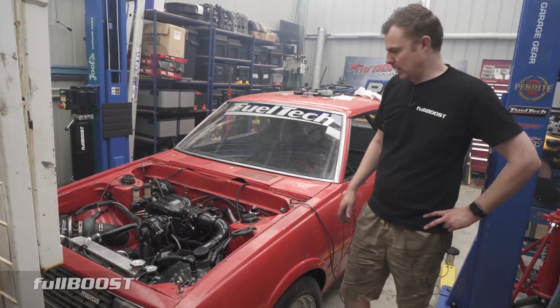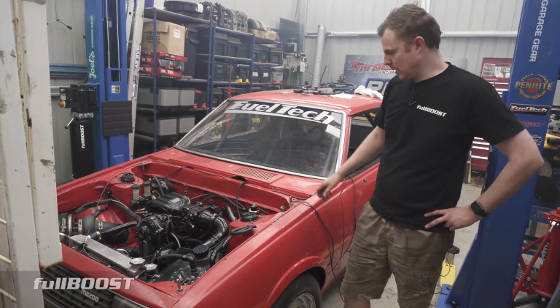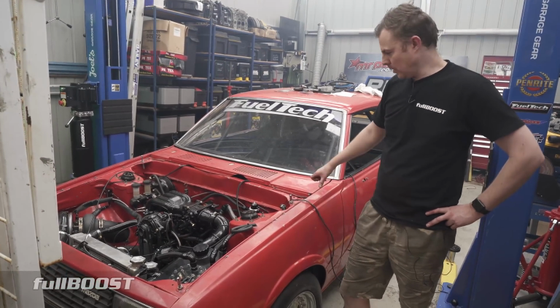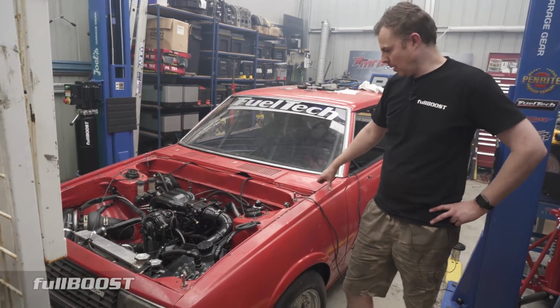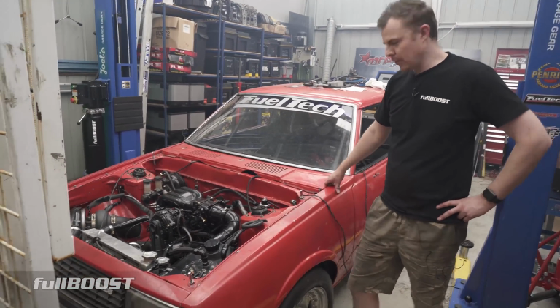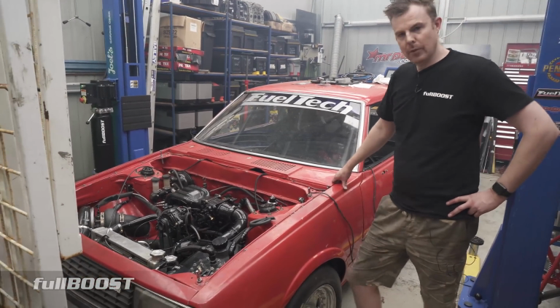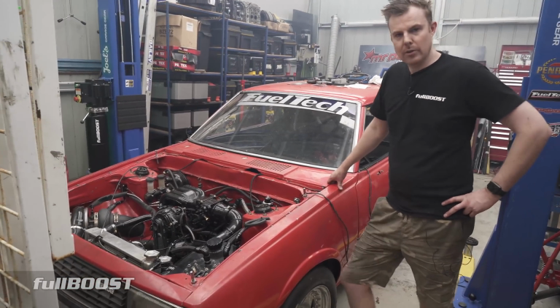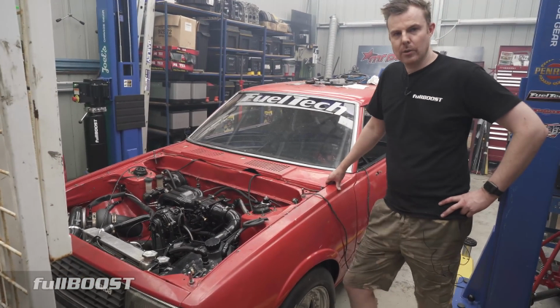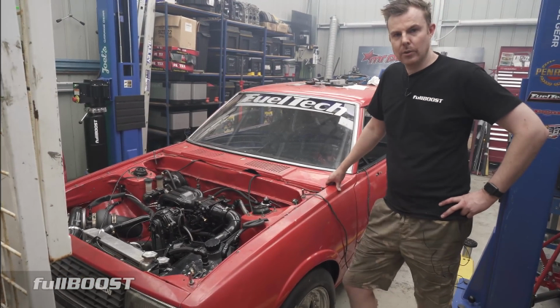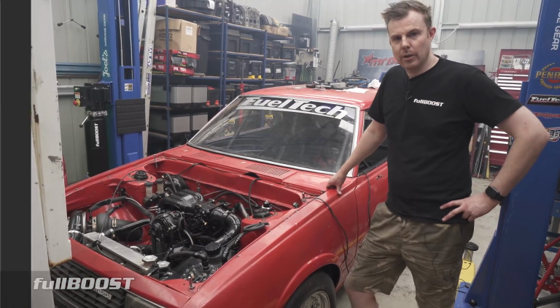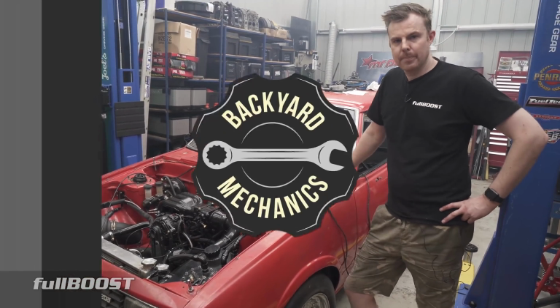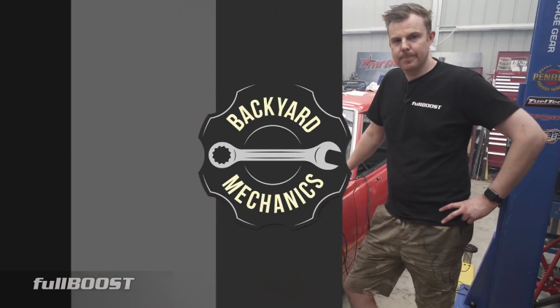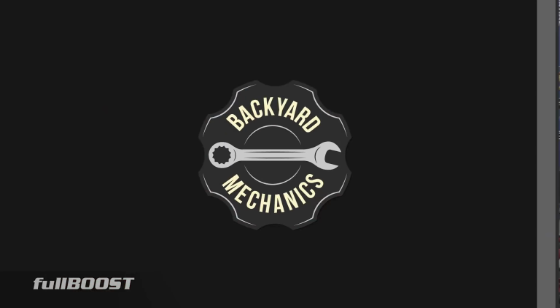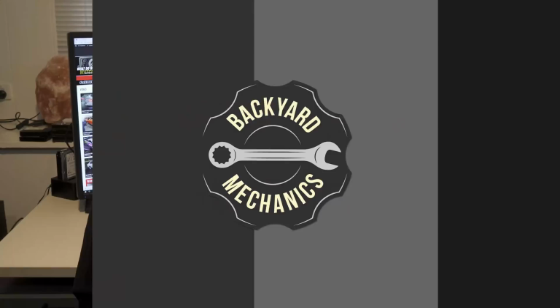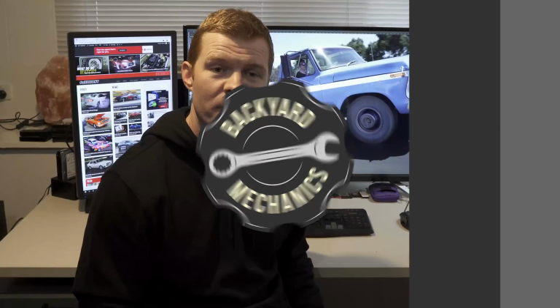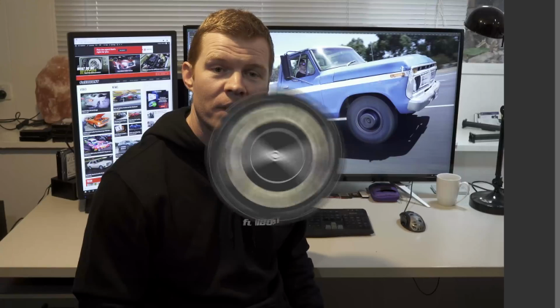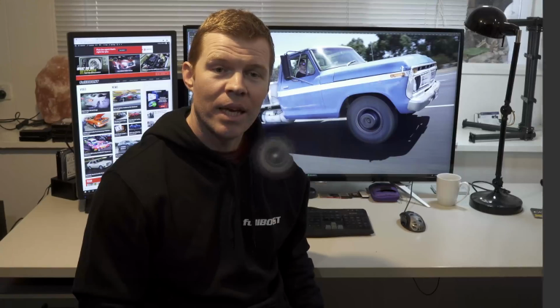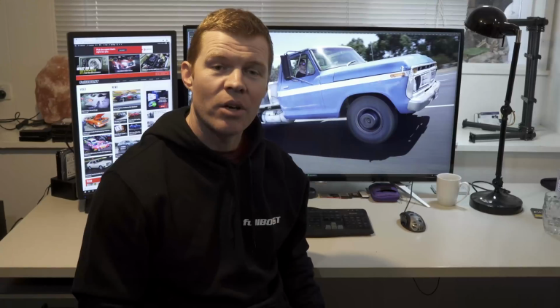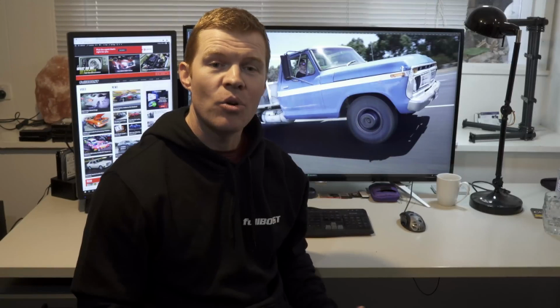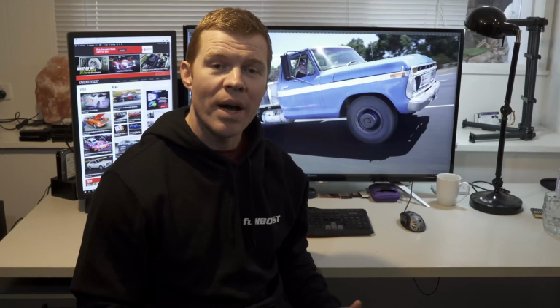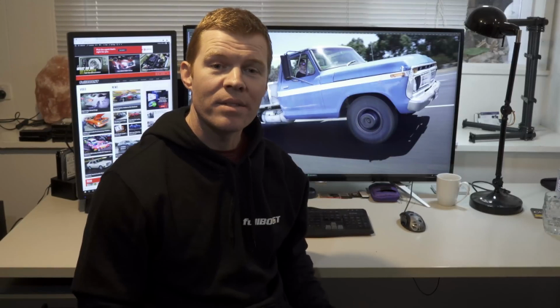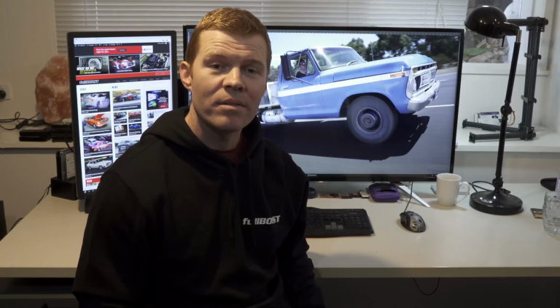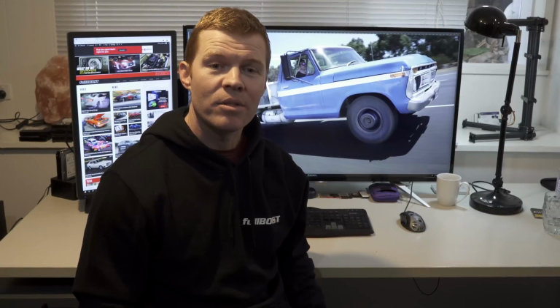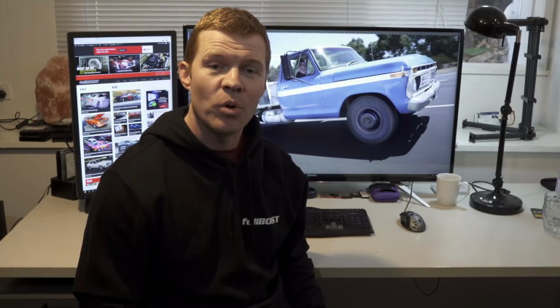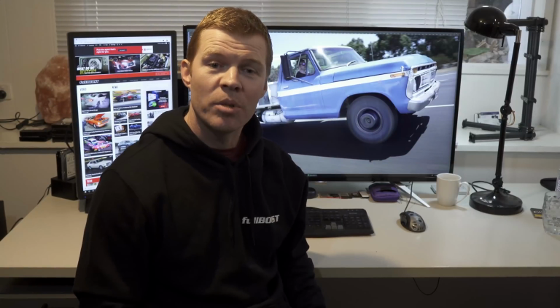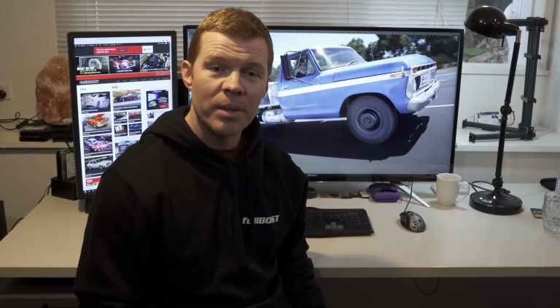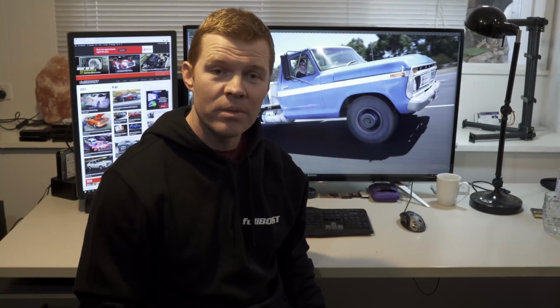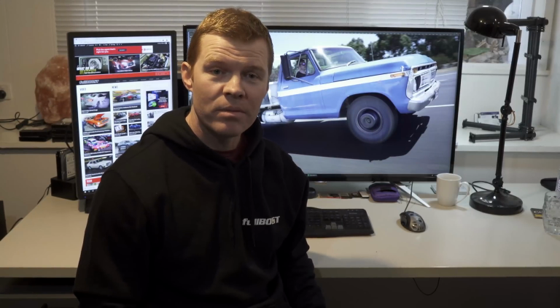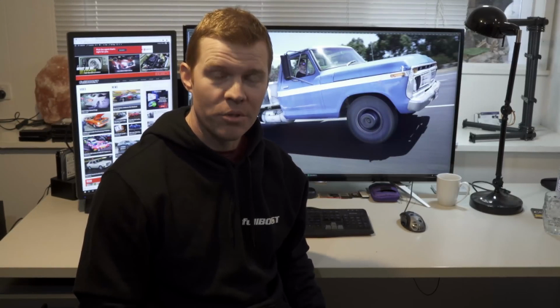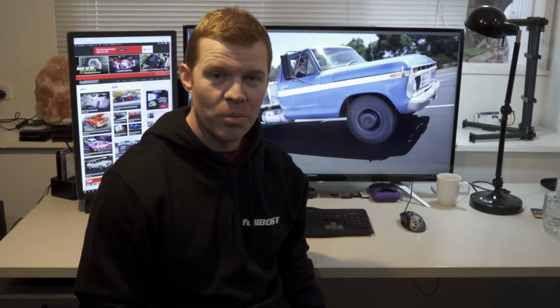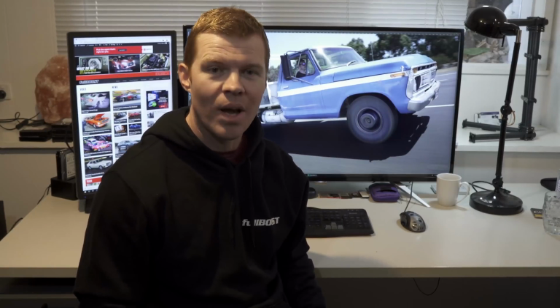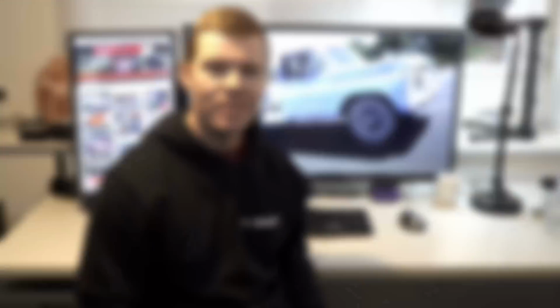I'll catch you next time, hopefully at the racetrack or the dyno. And like always, support the people who support us.